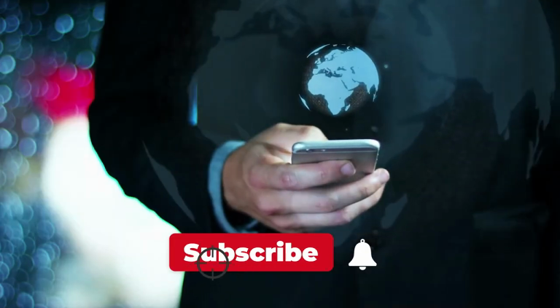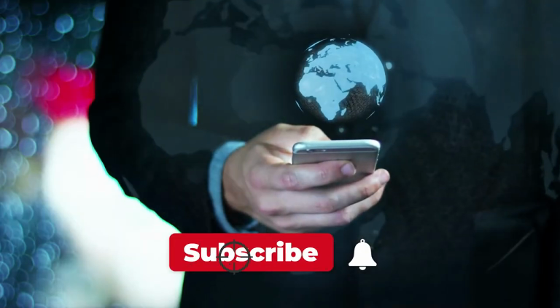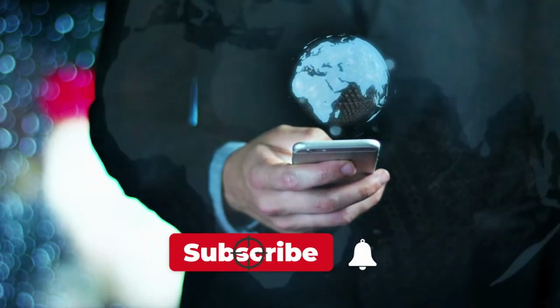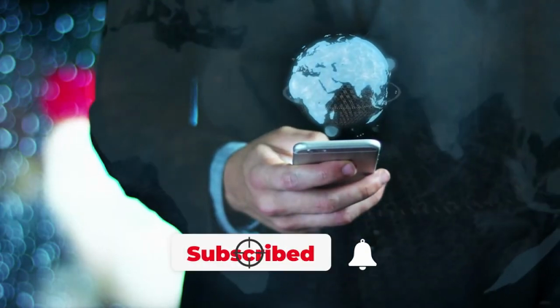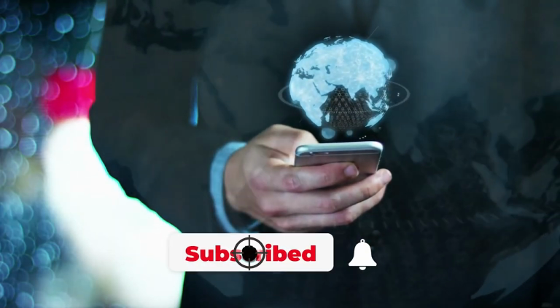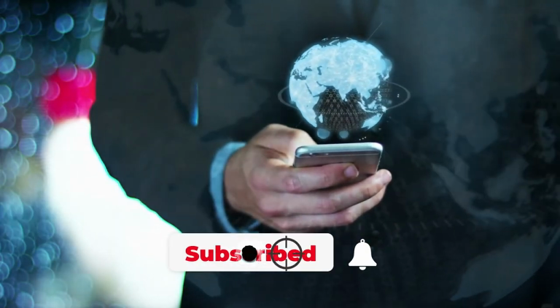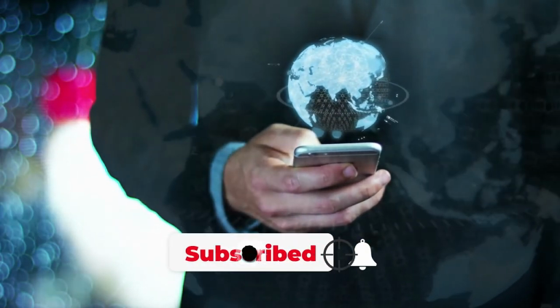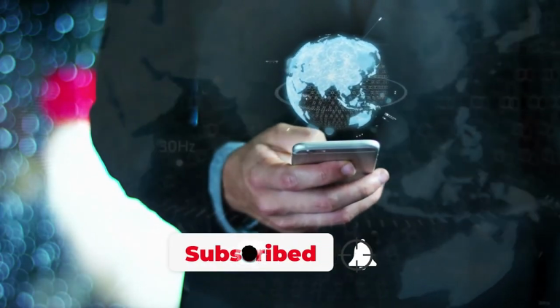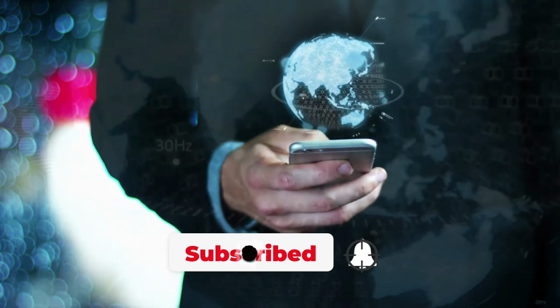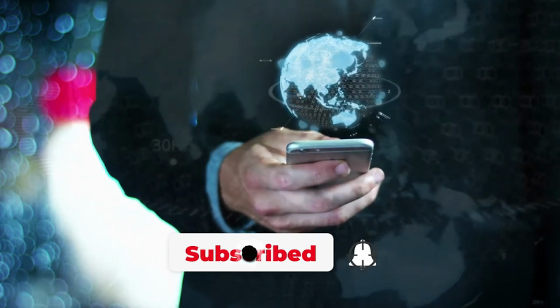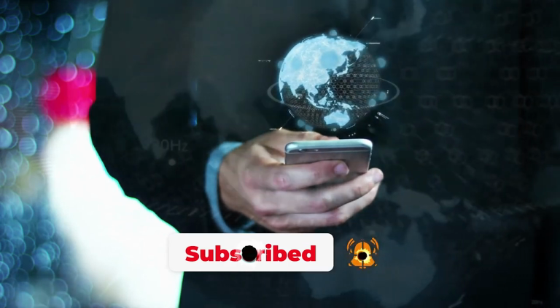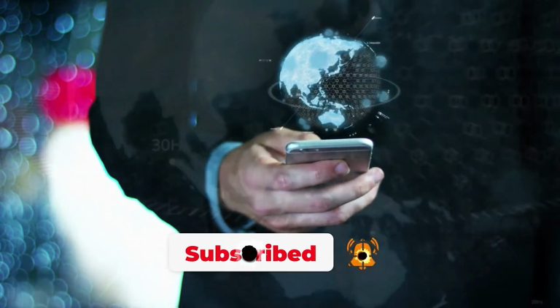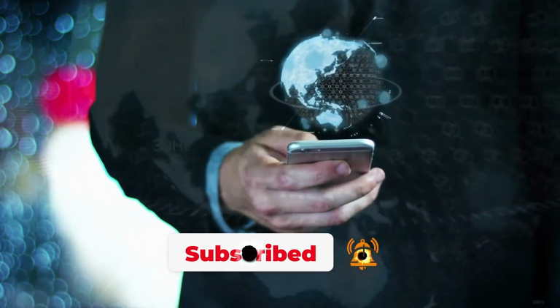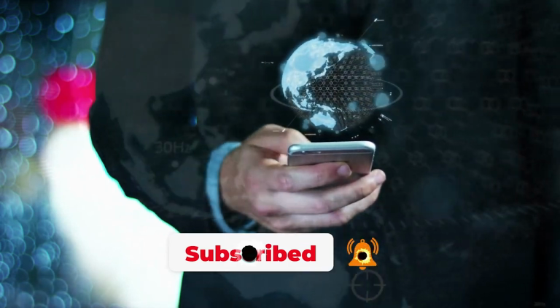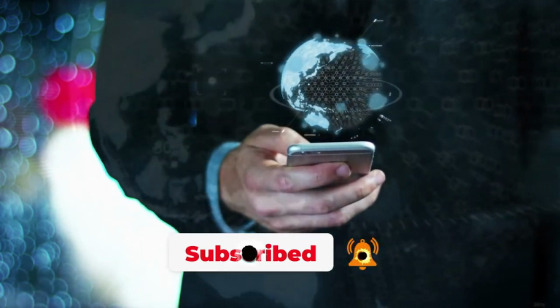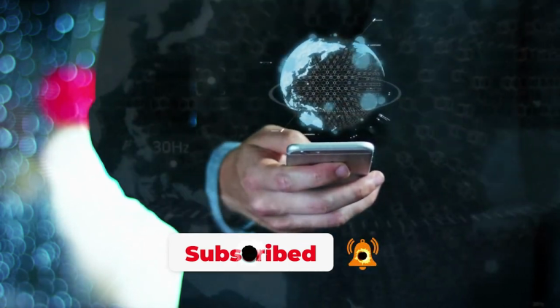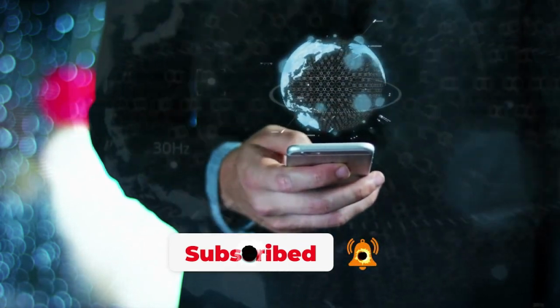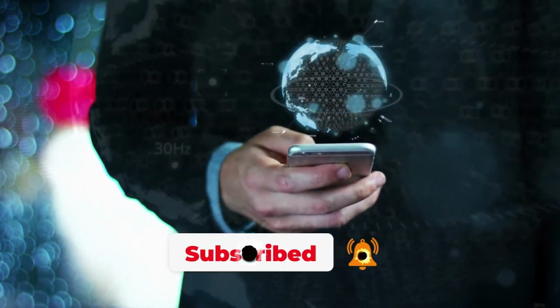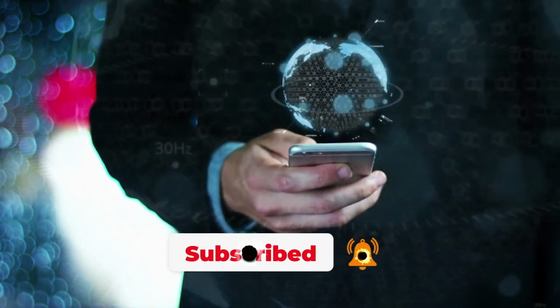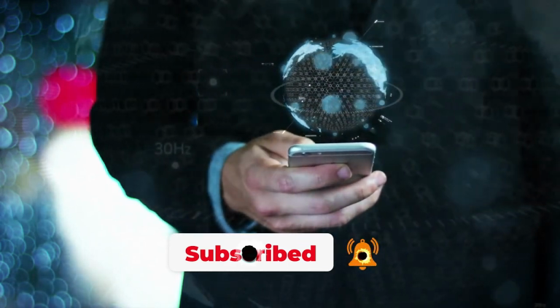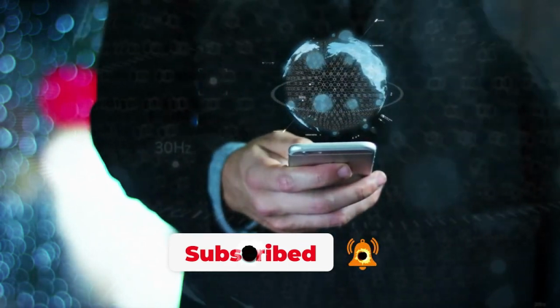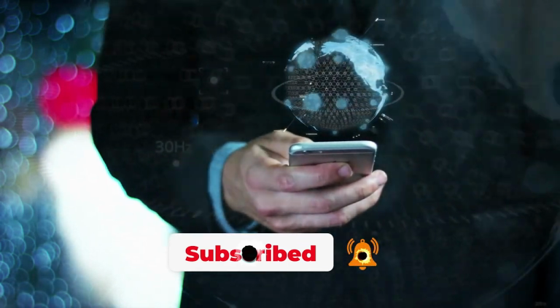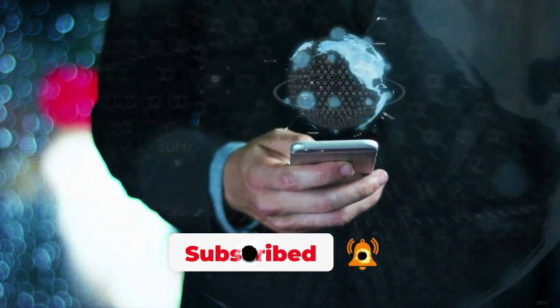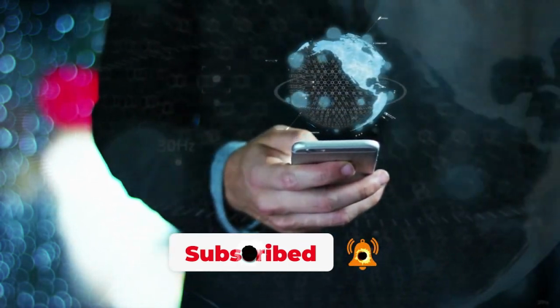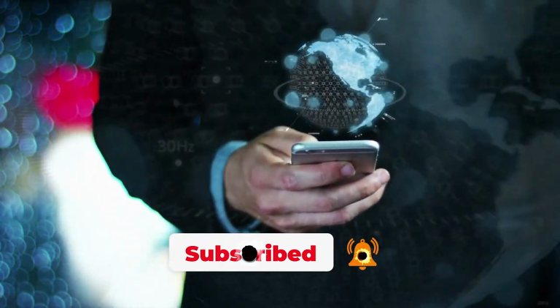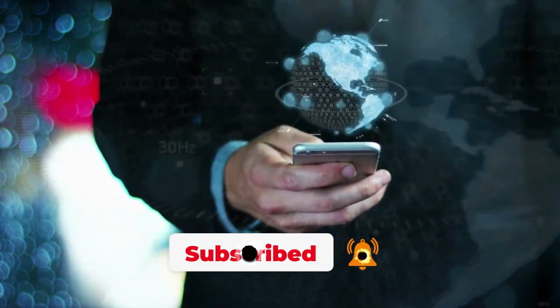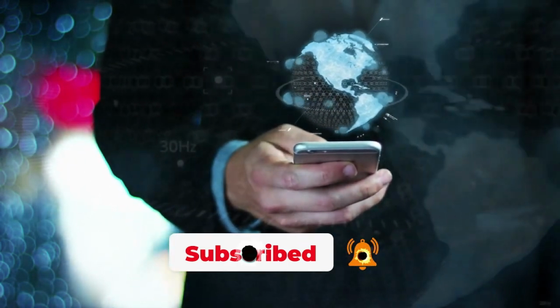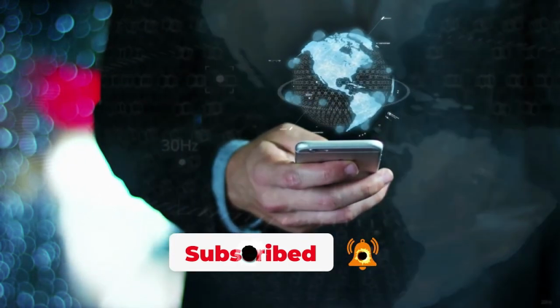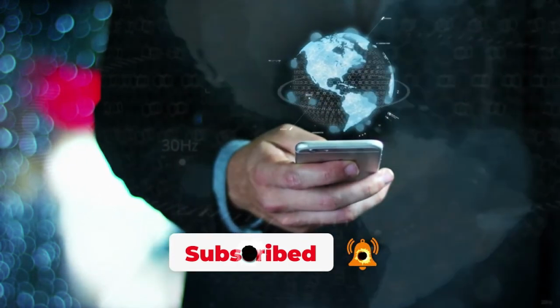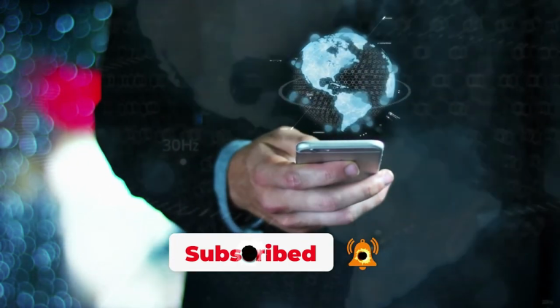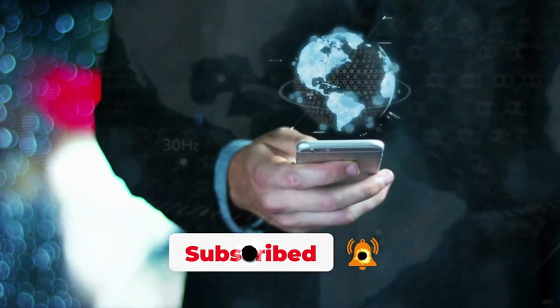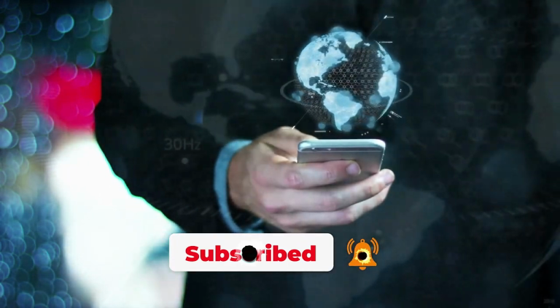Thank you for making it this far. Hope you liked our video and please consider subscribing.